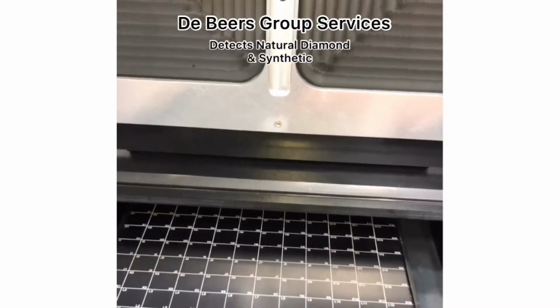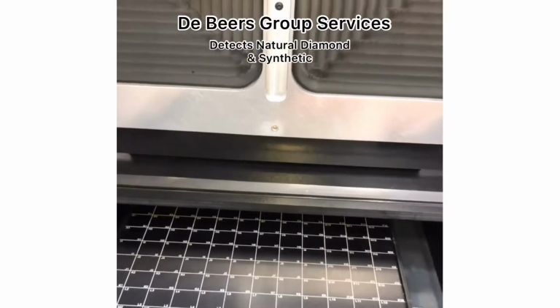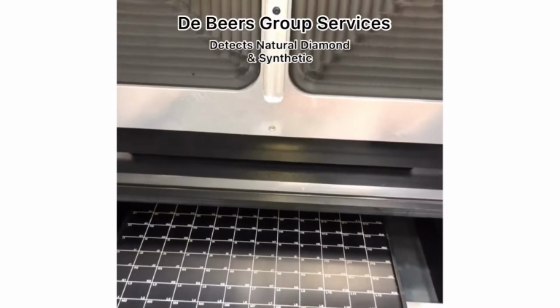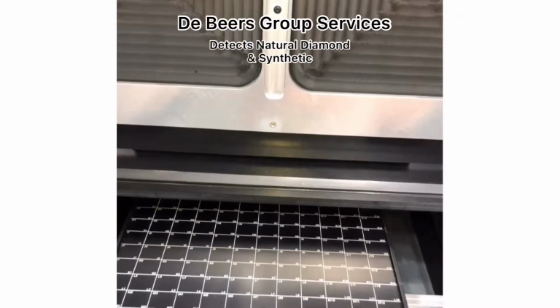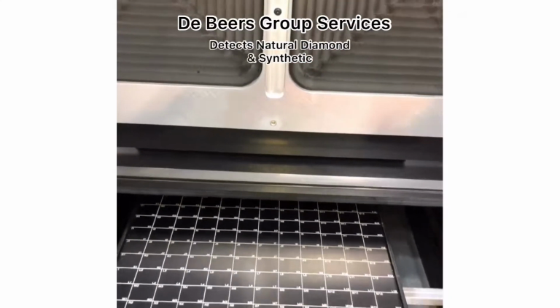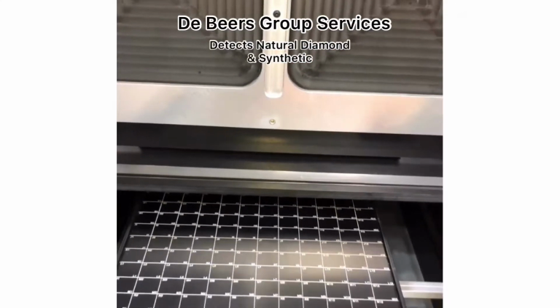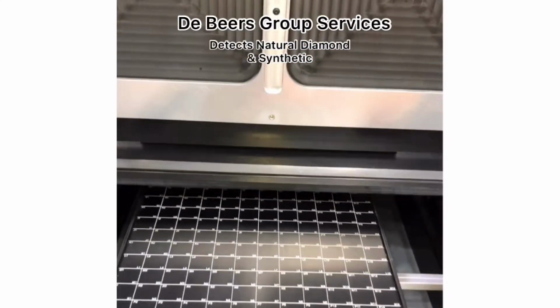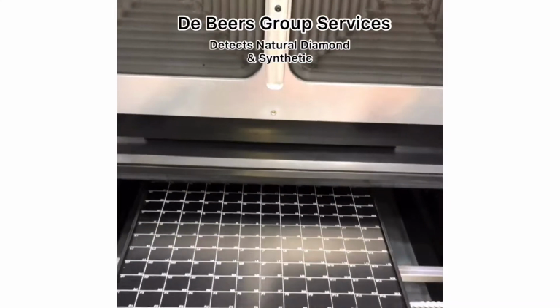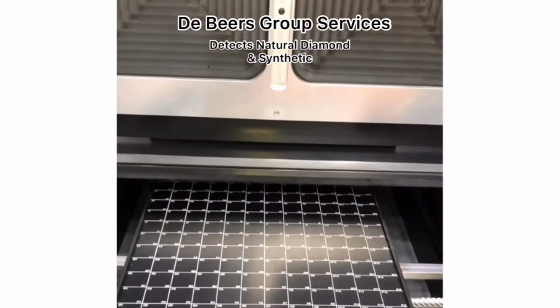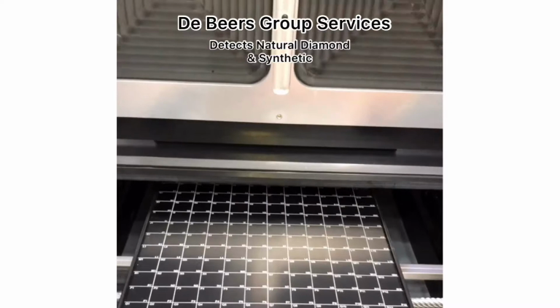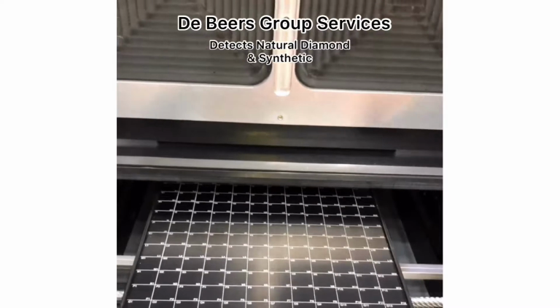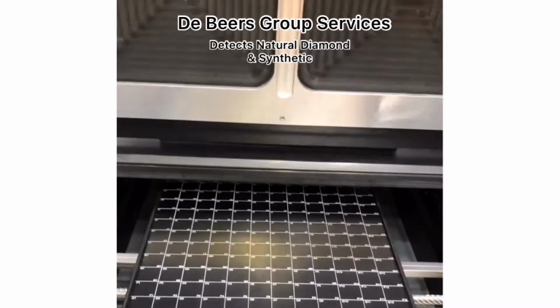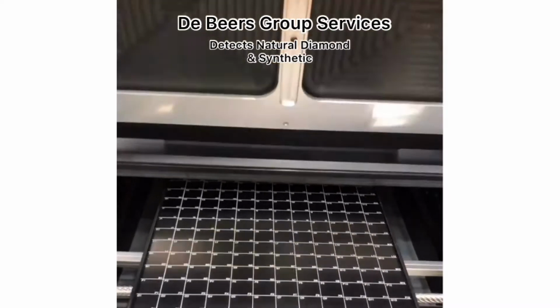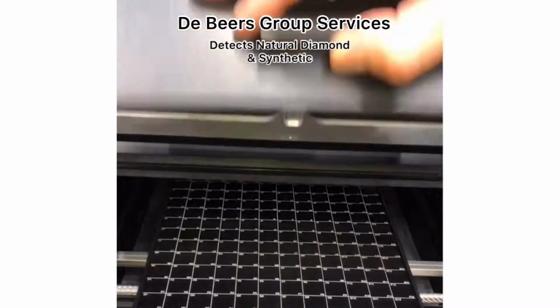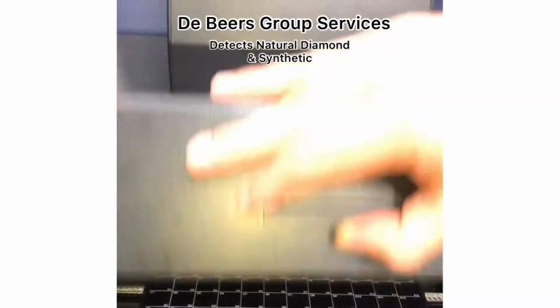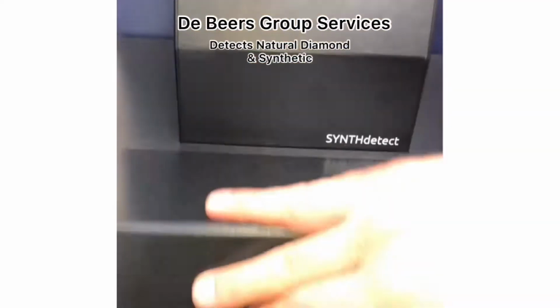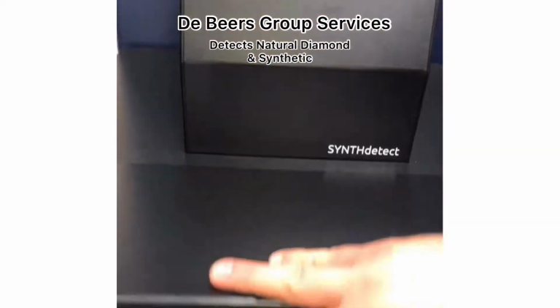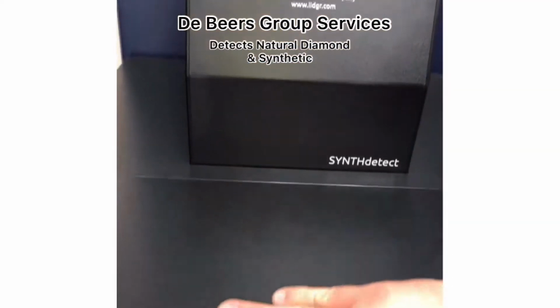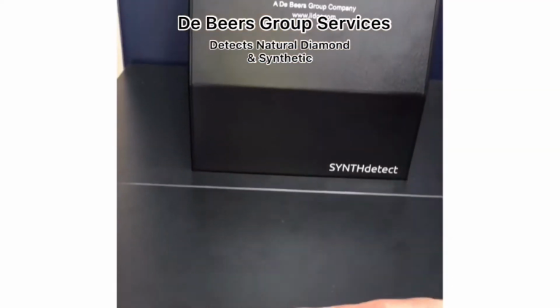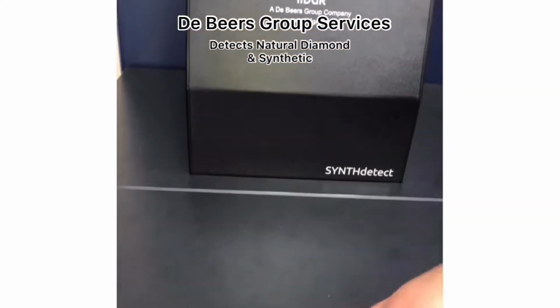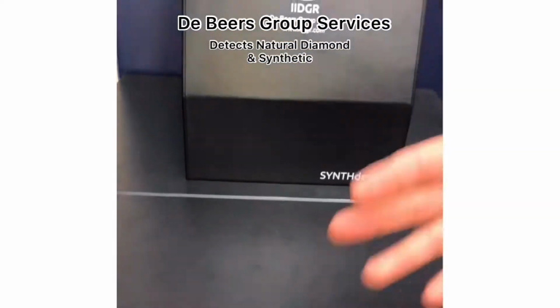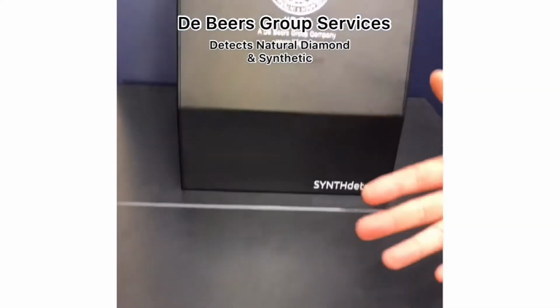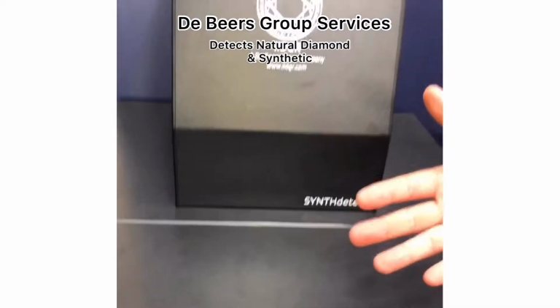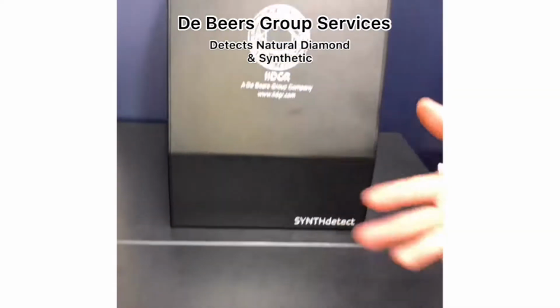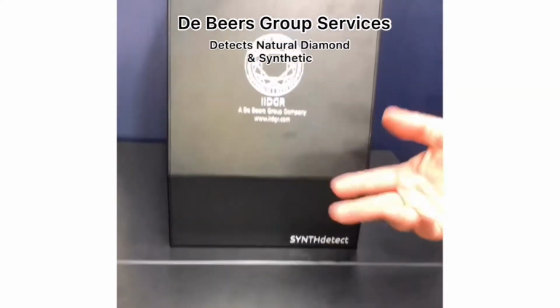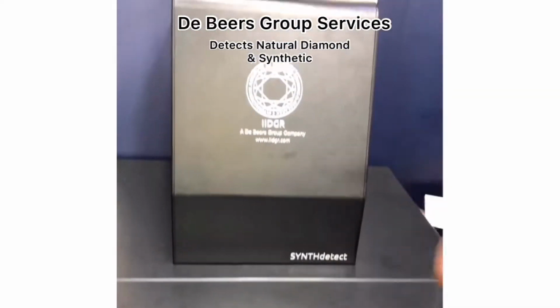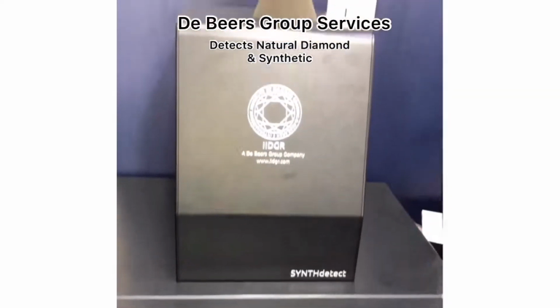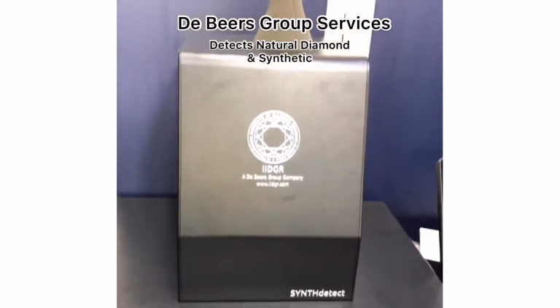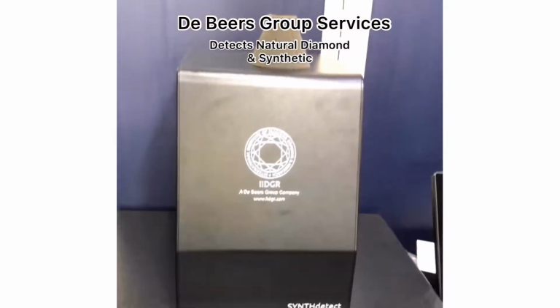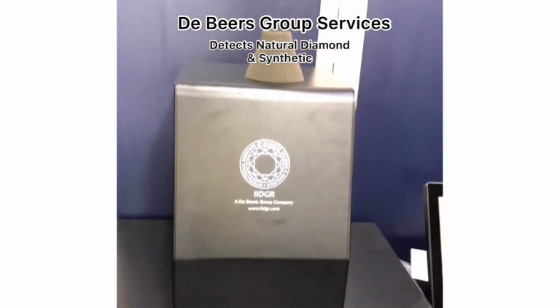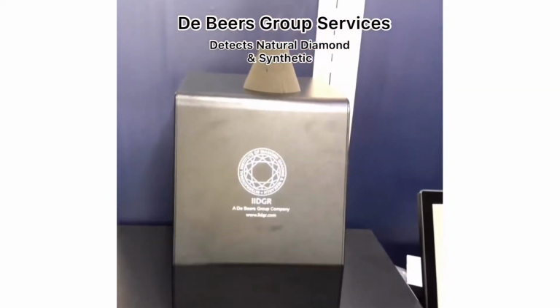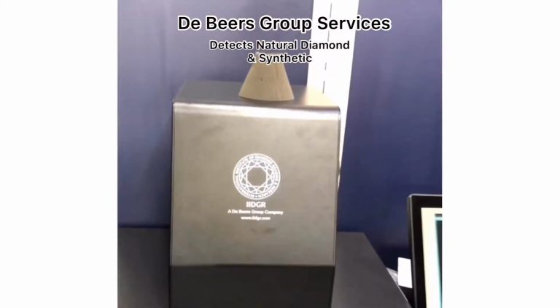So it screens all the diamonds to test for whether they're synthetic or natural. Oh wow, that's amazing.